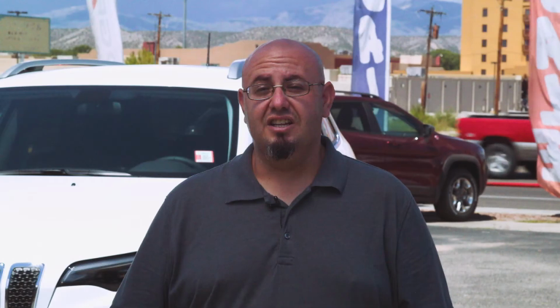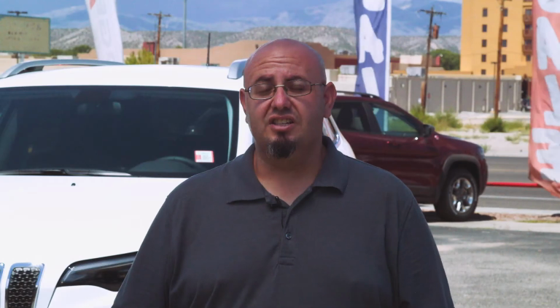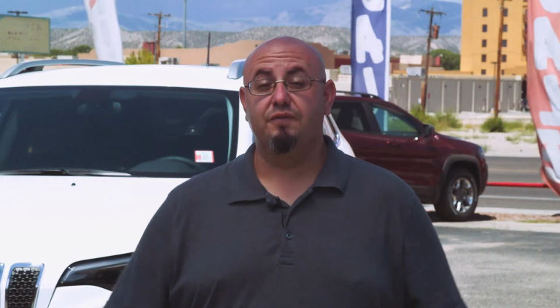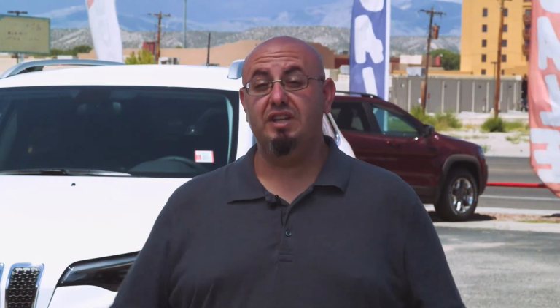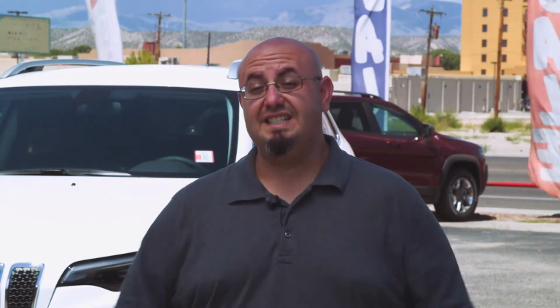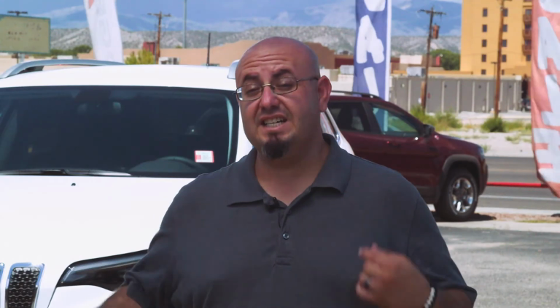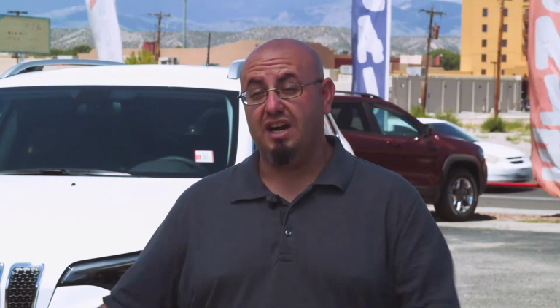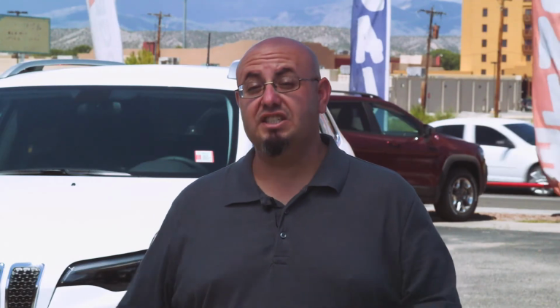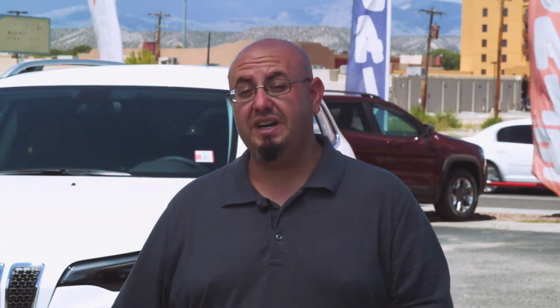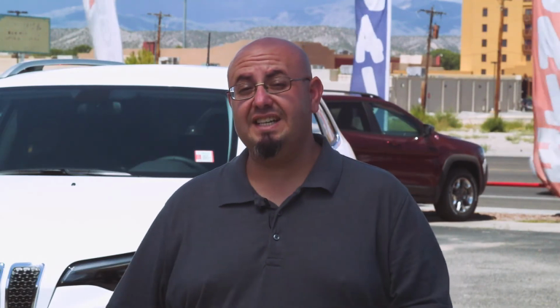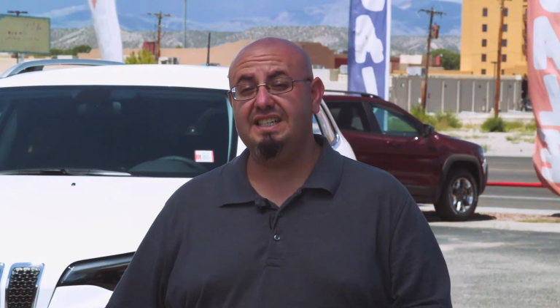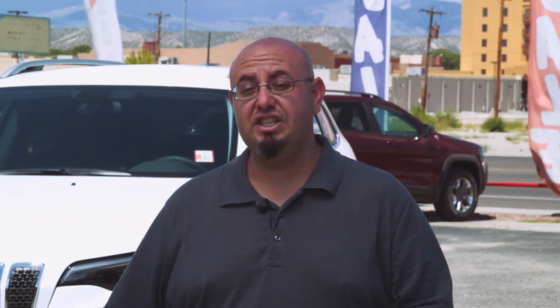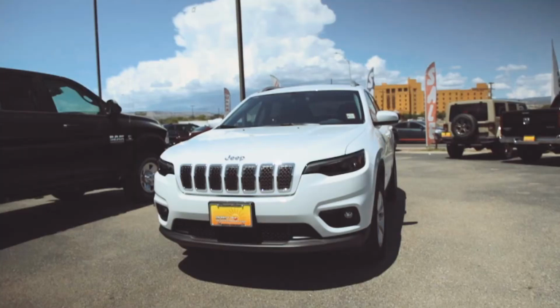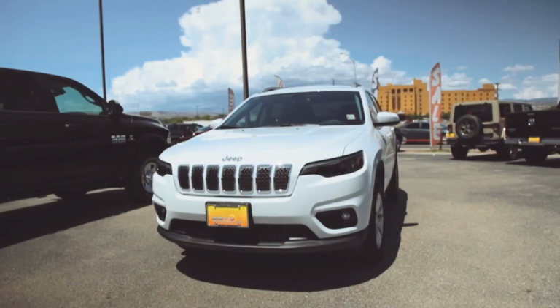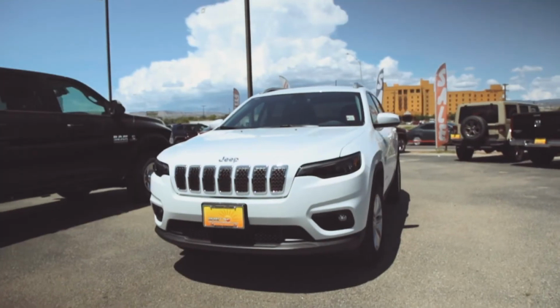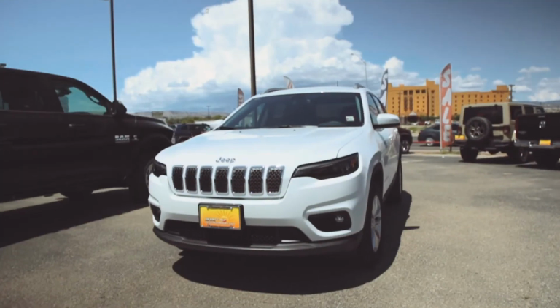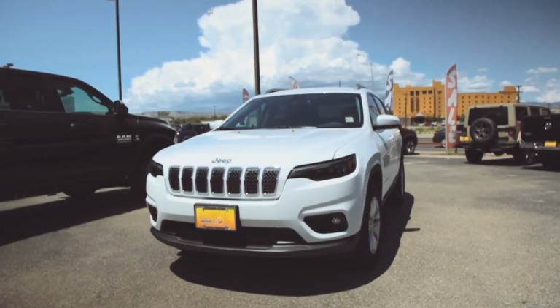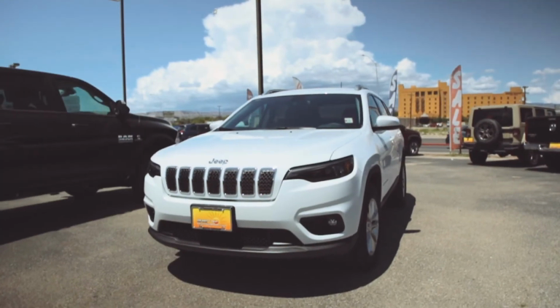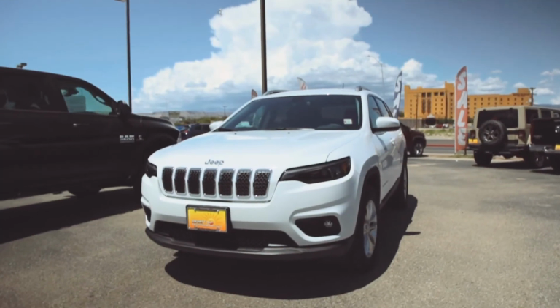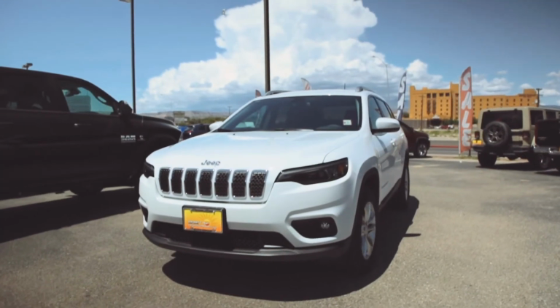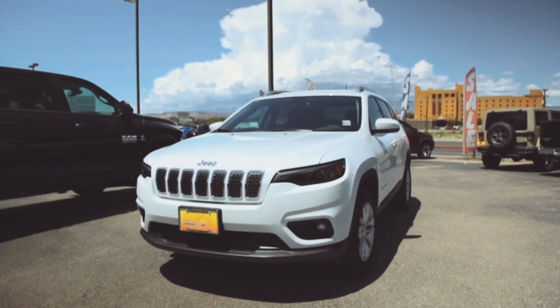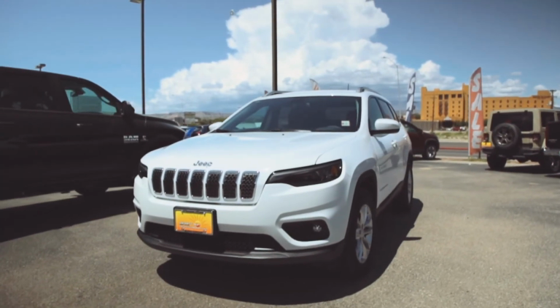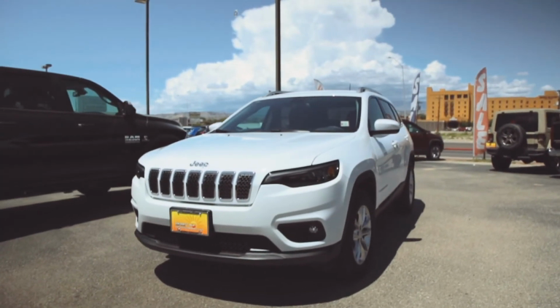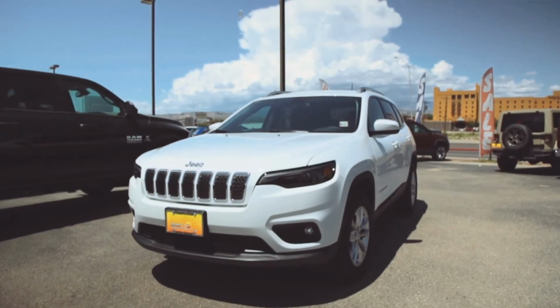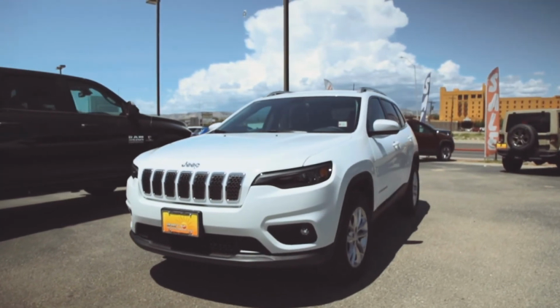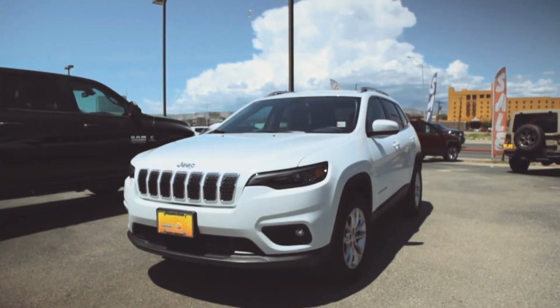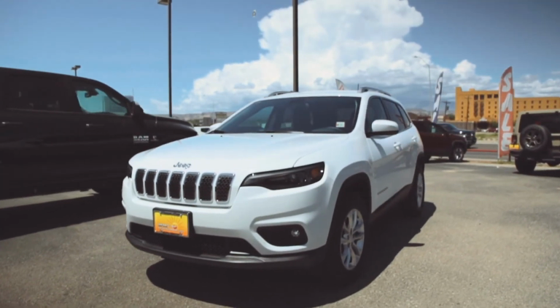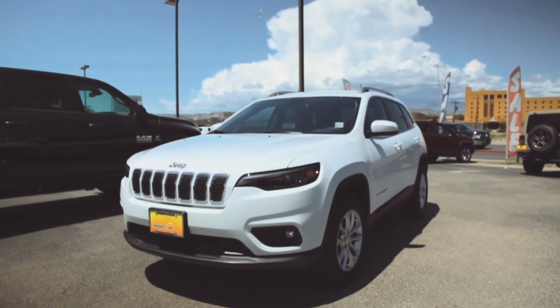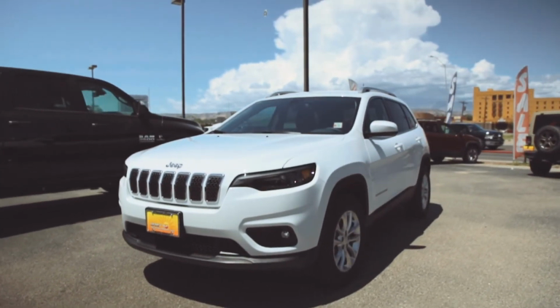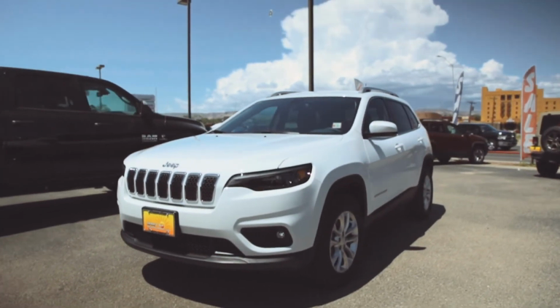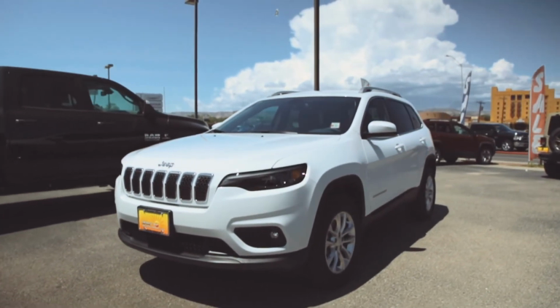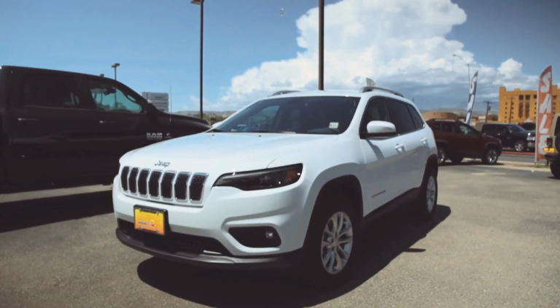So if you'd like to test drive this 2019 Jeep Cherokee Latitude, come see me, Jonathan, here at Desert Sun Motors here in Espanola.